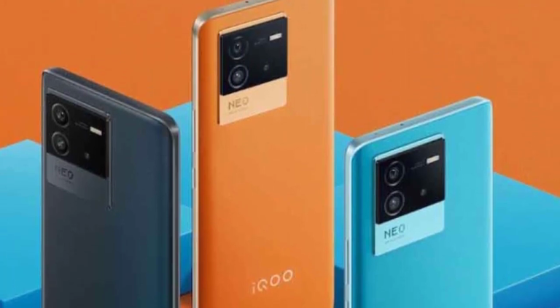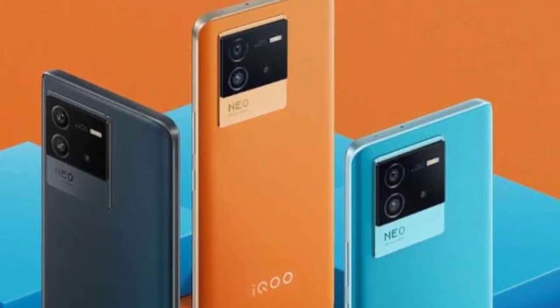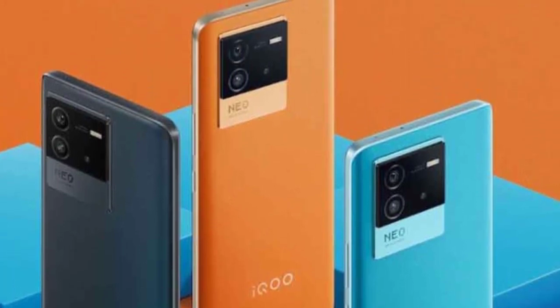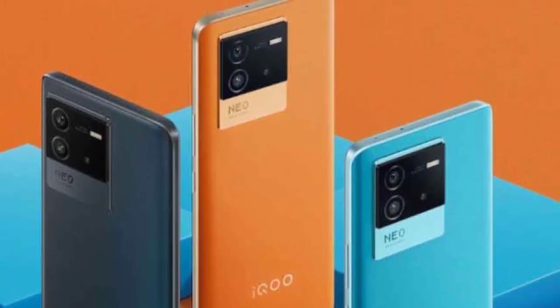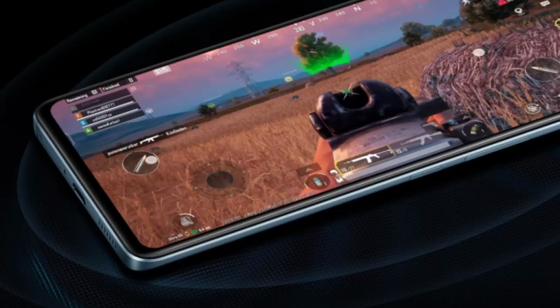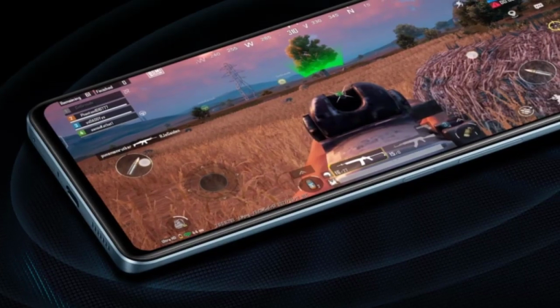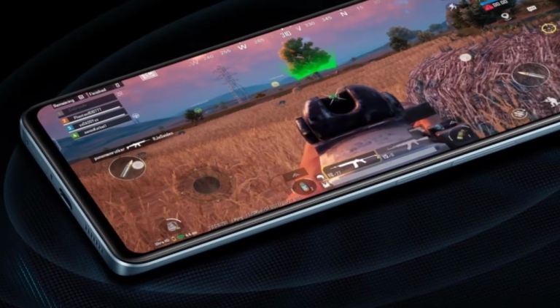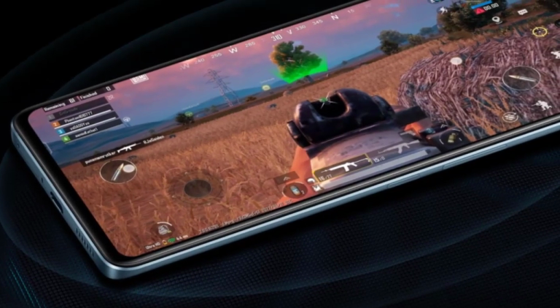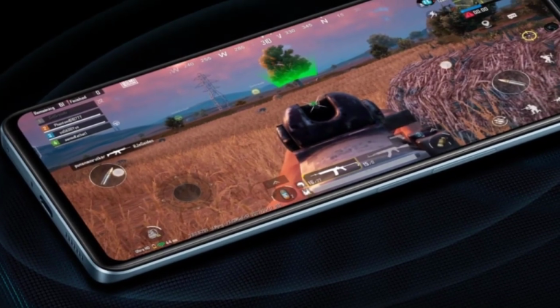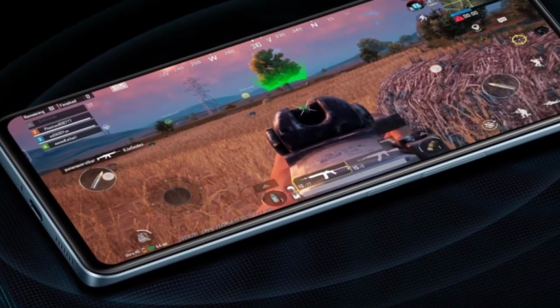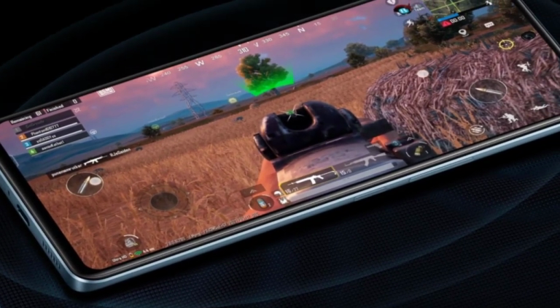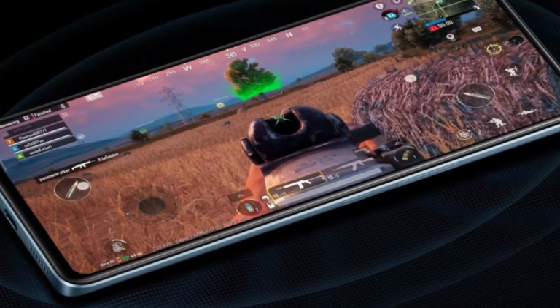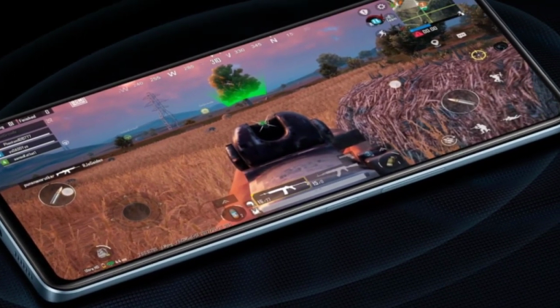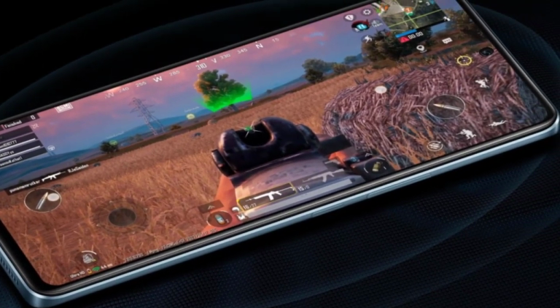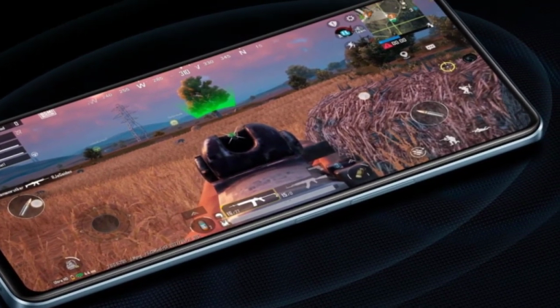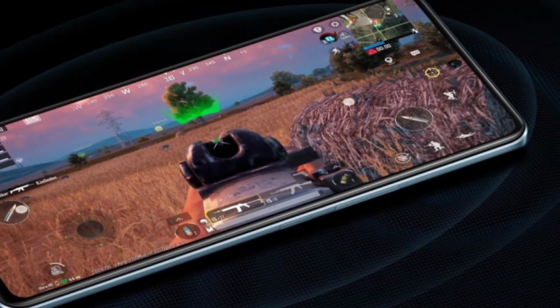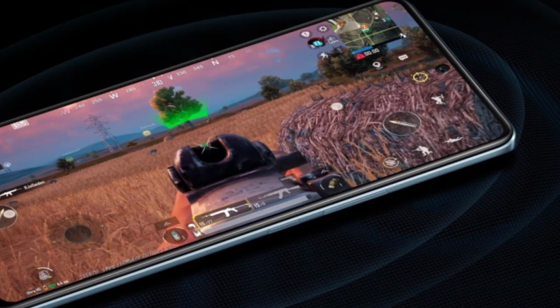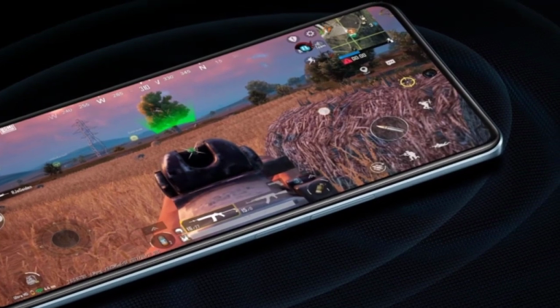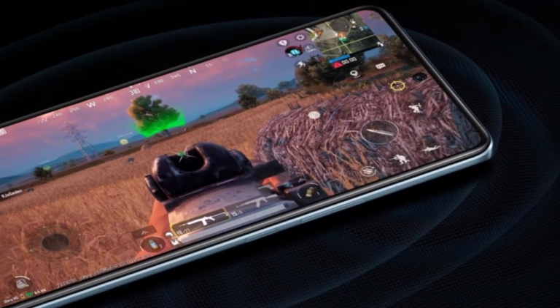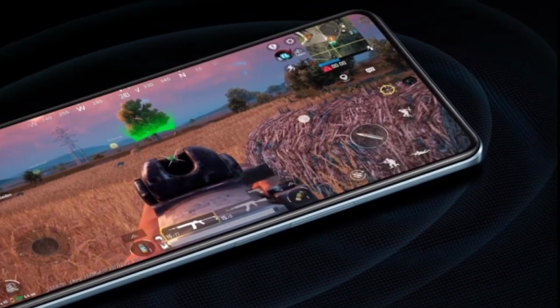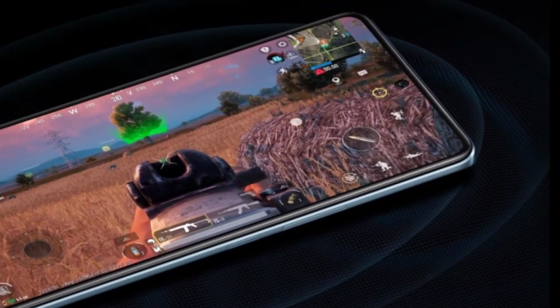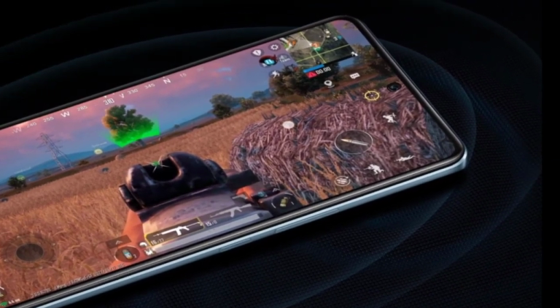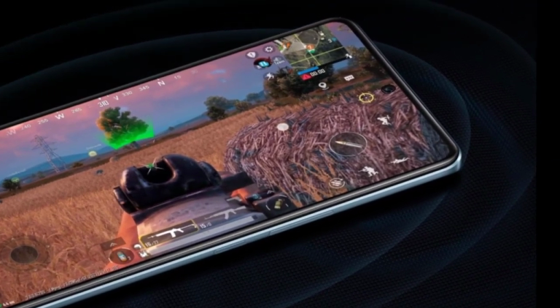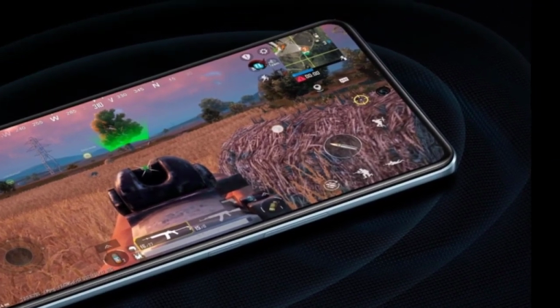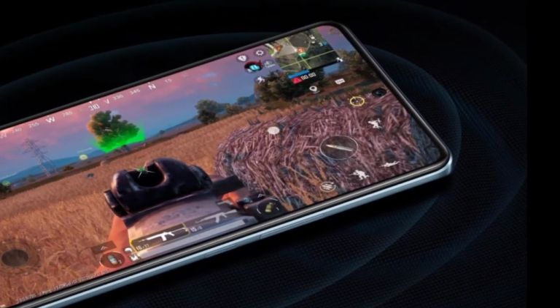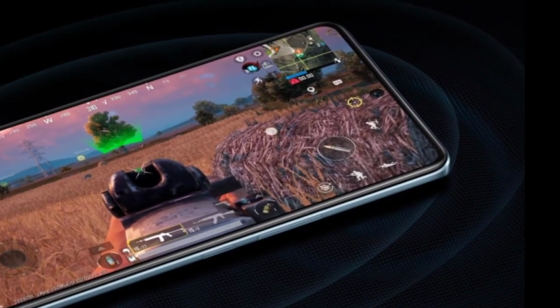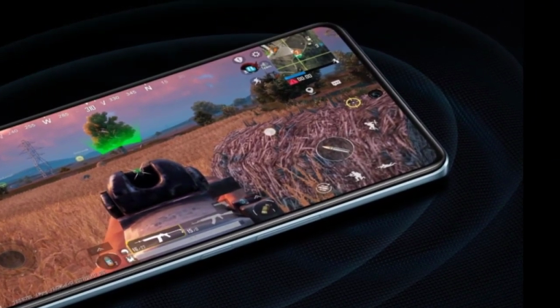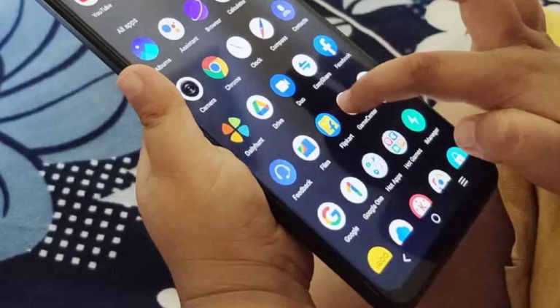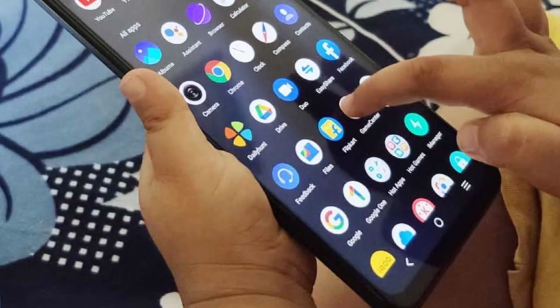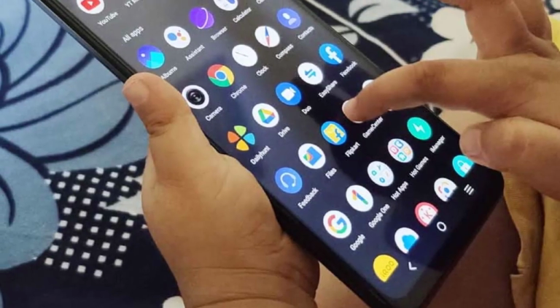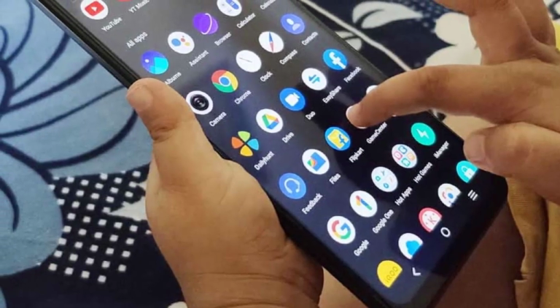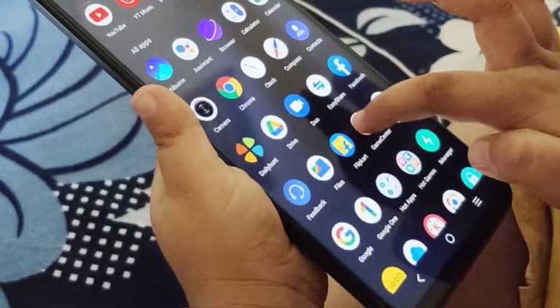I reviewed the Indian variant of the phone, which has the Snapdragon 870, while the Chinese model has the Snapdragon 8 Gen 1.